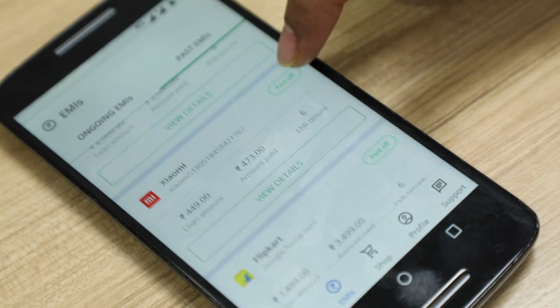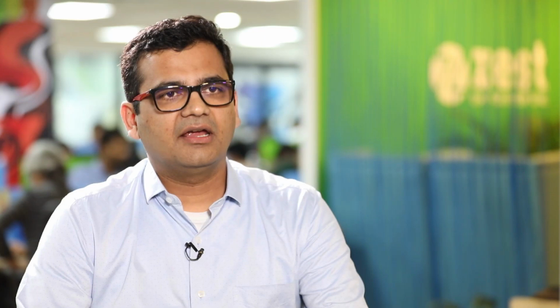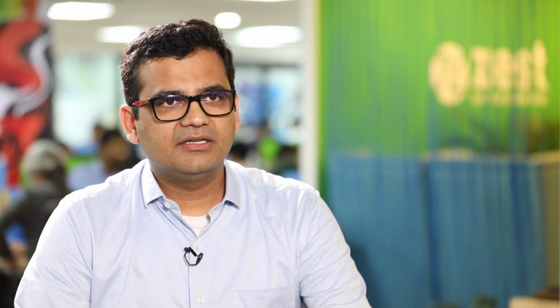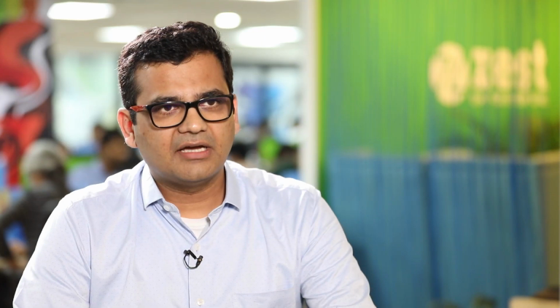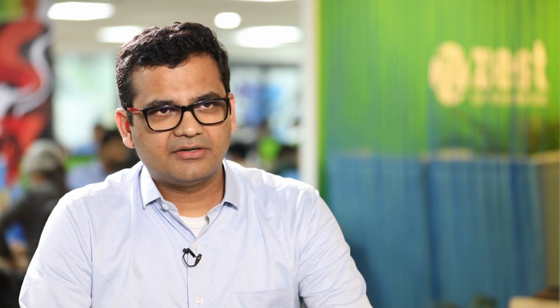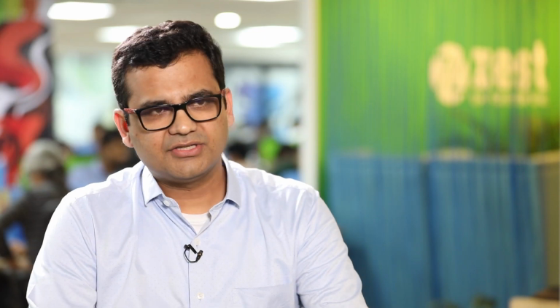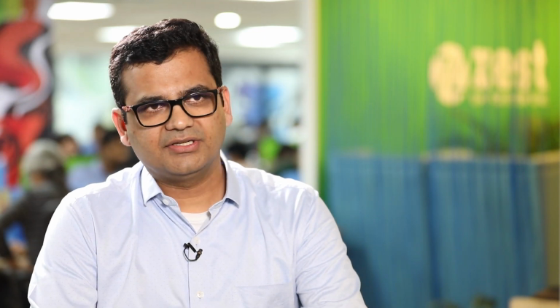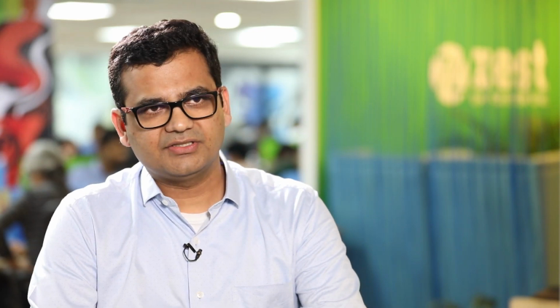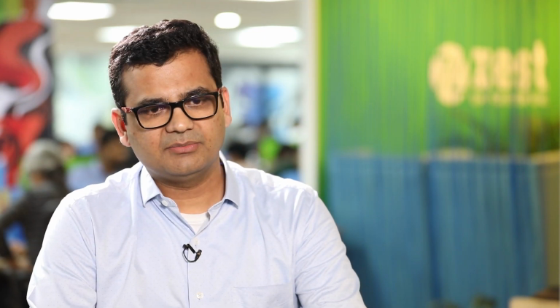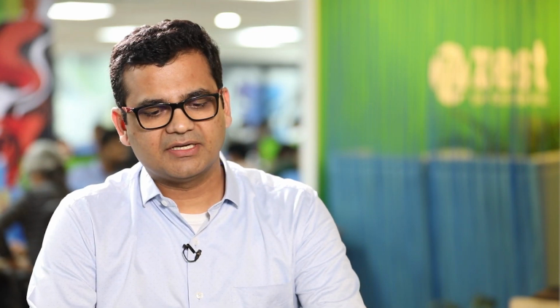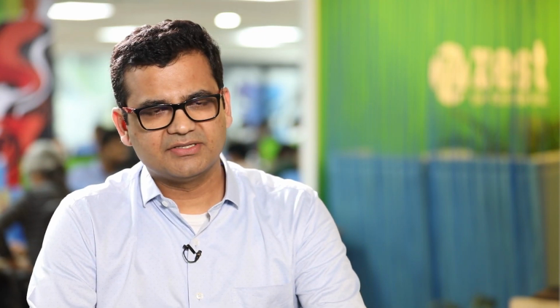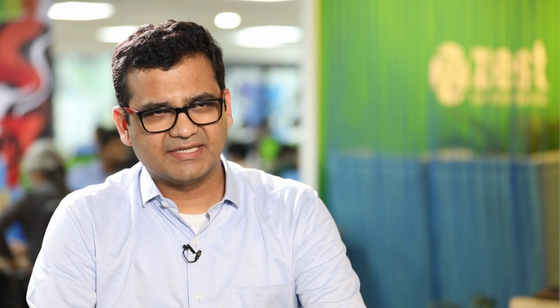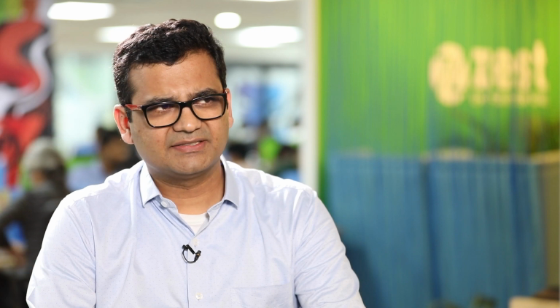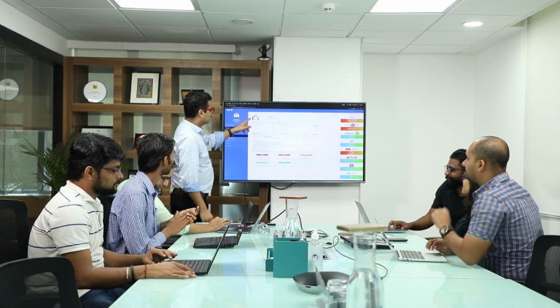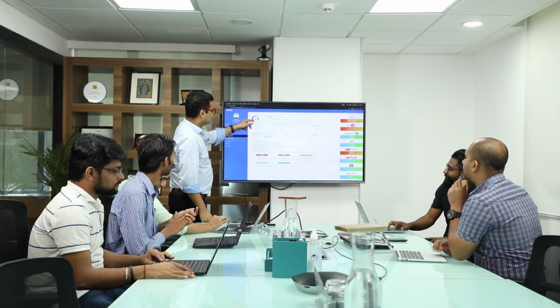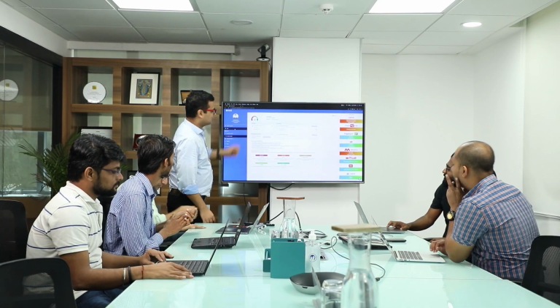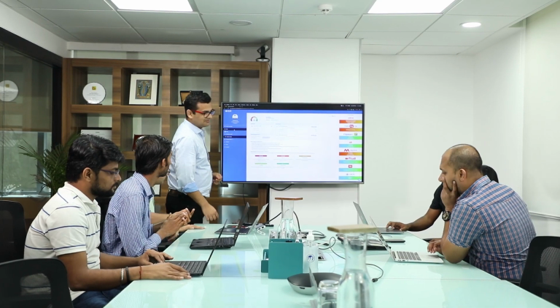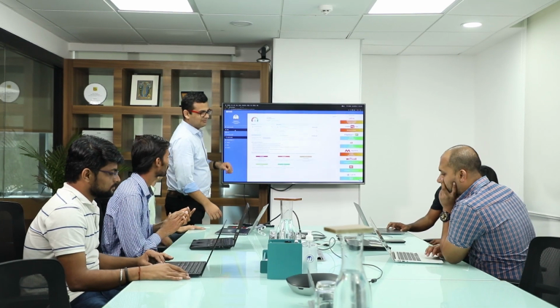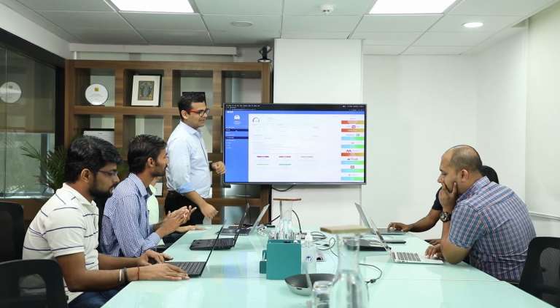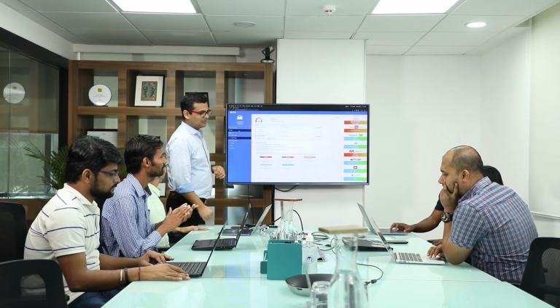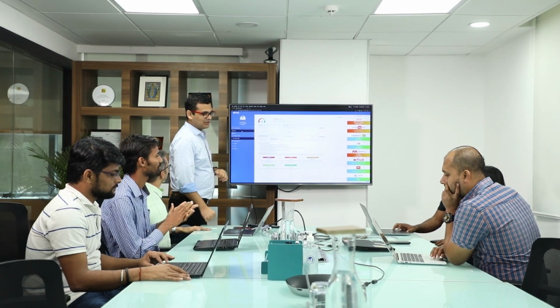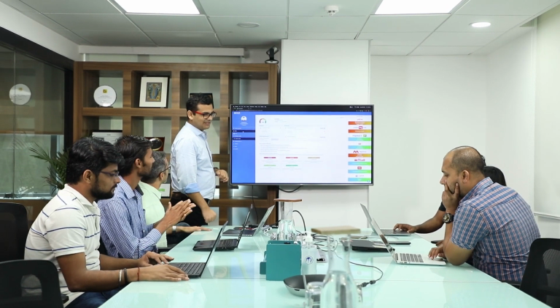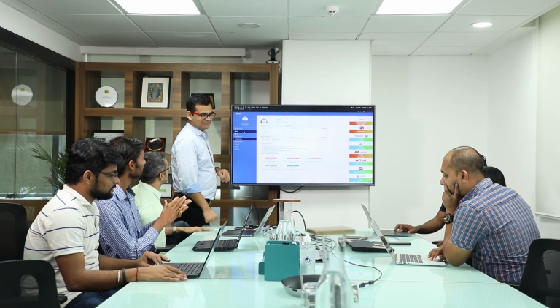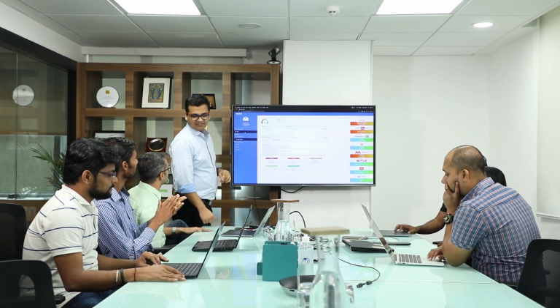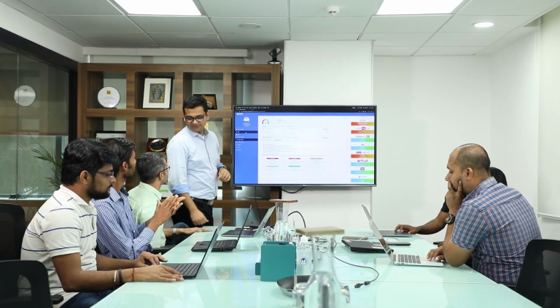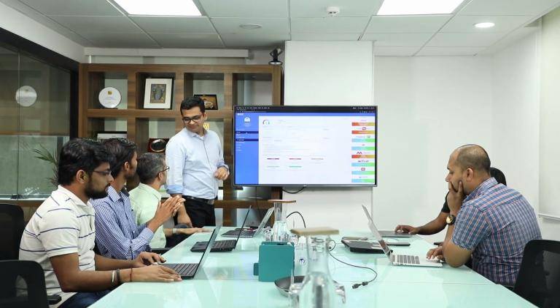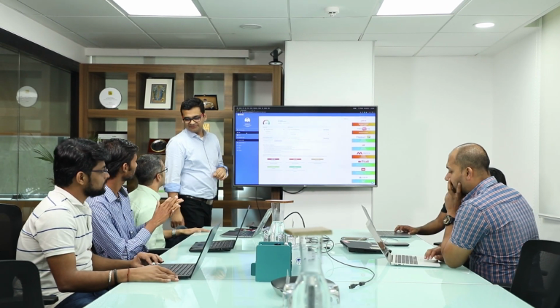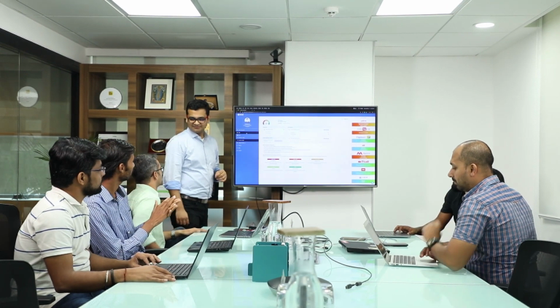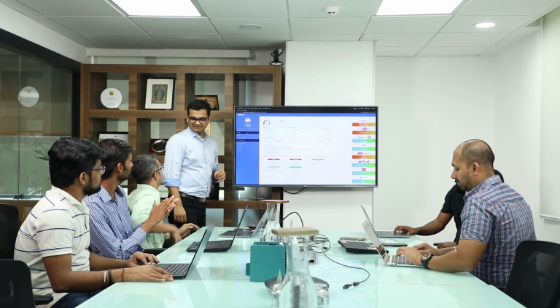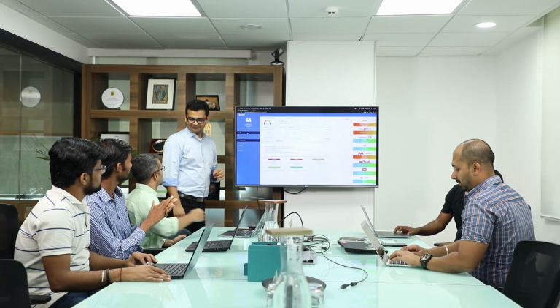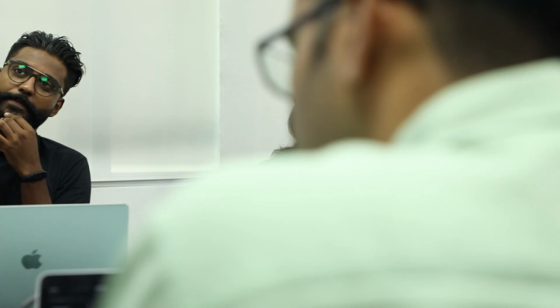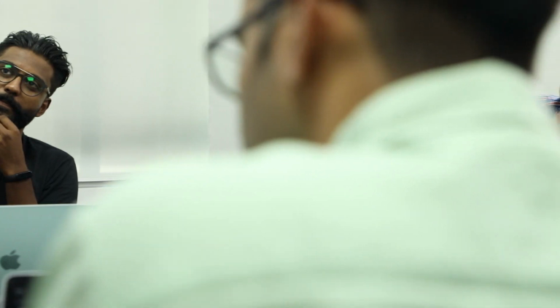I head the entire engineering team at Zest. We're responsible for designing and building a scalable and secure platform for our customers.